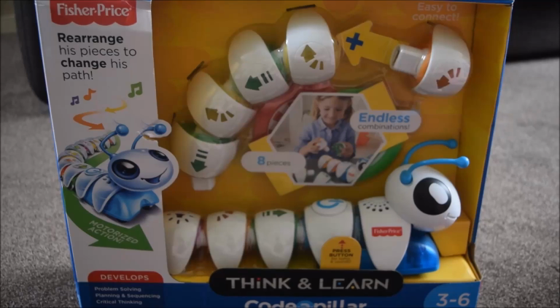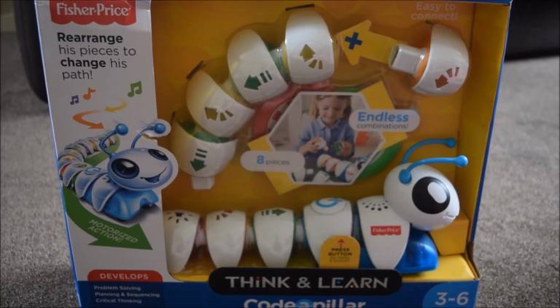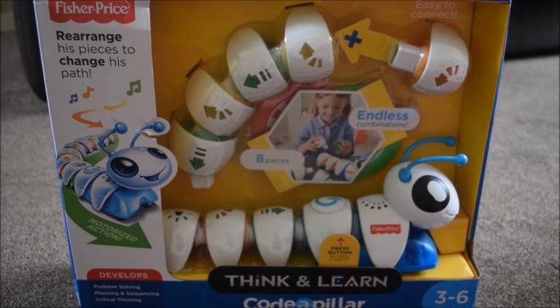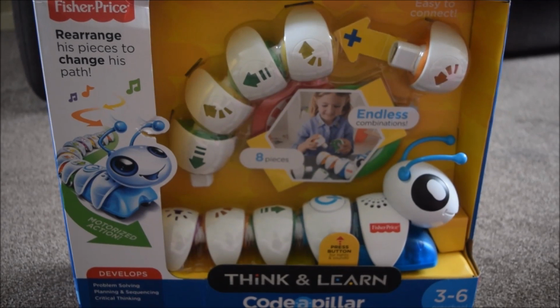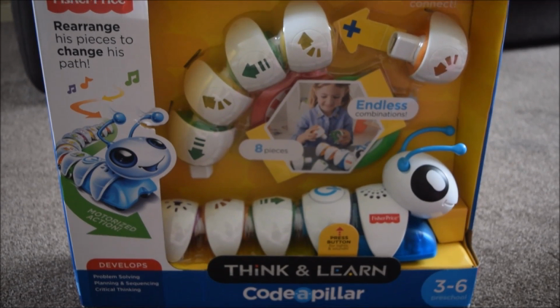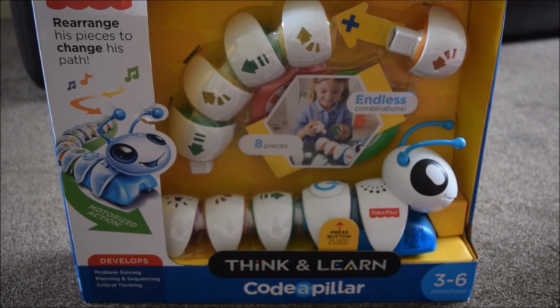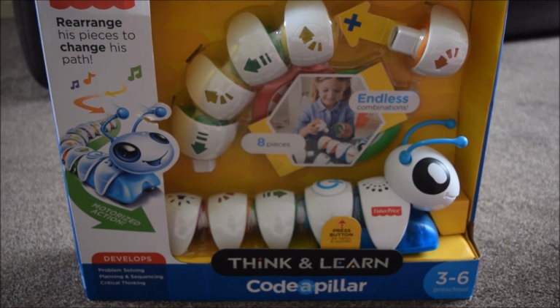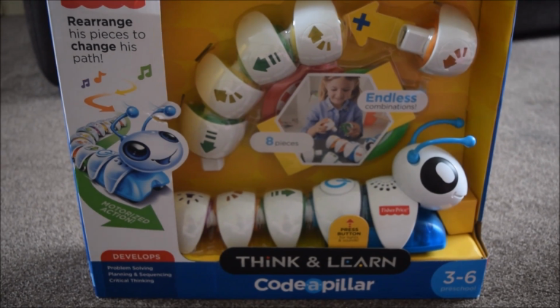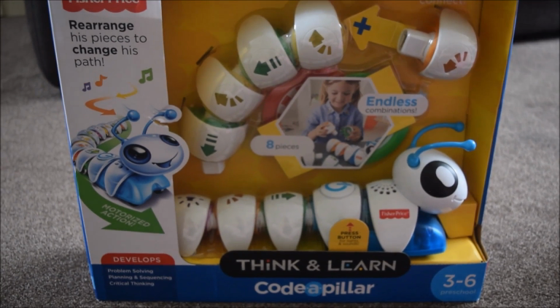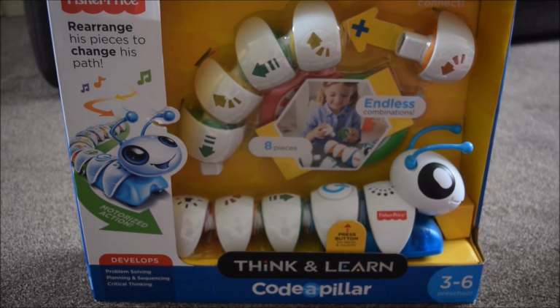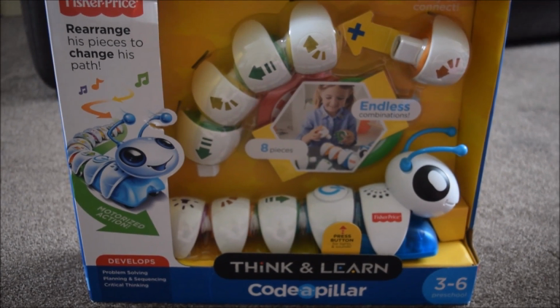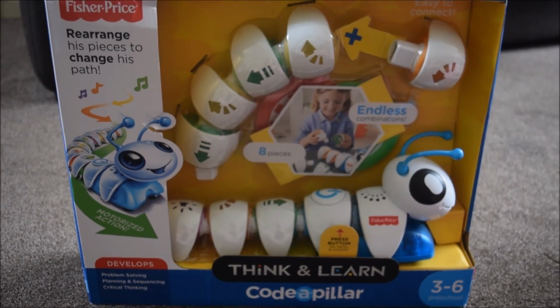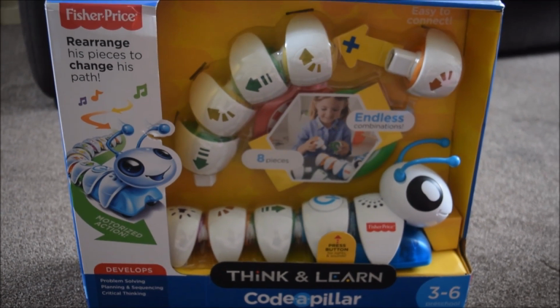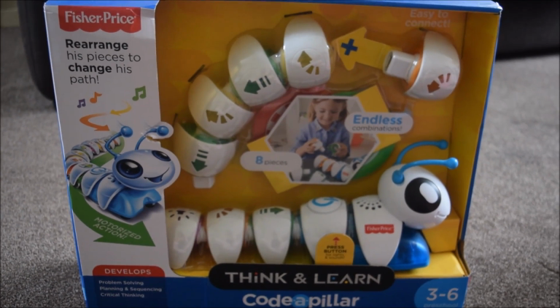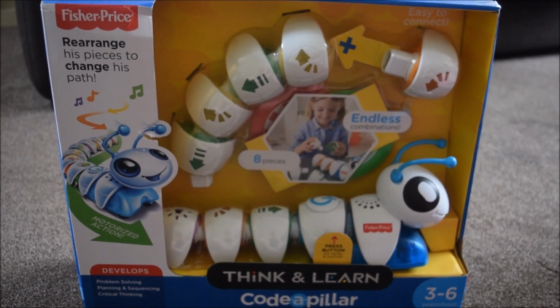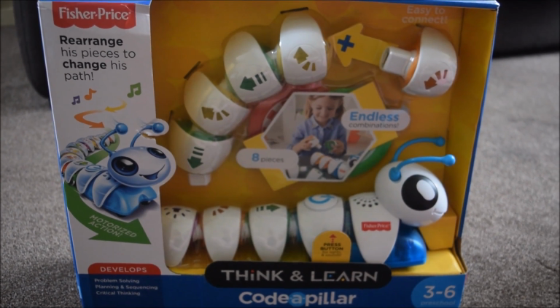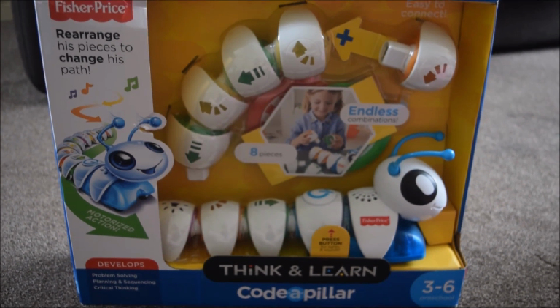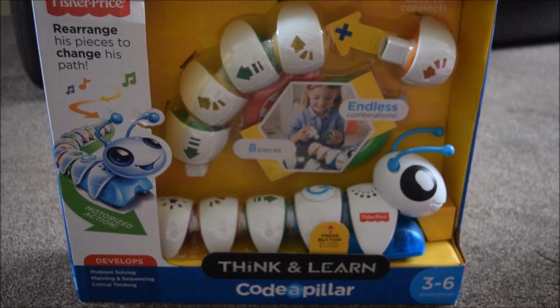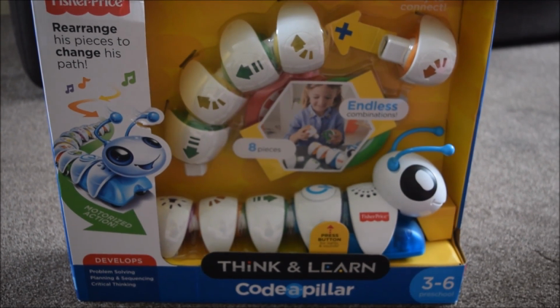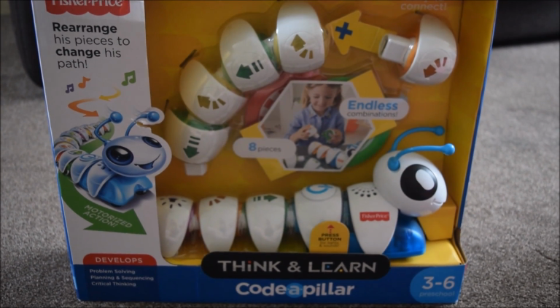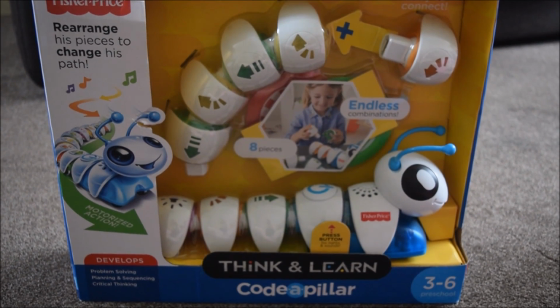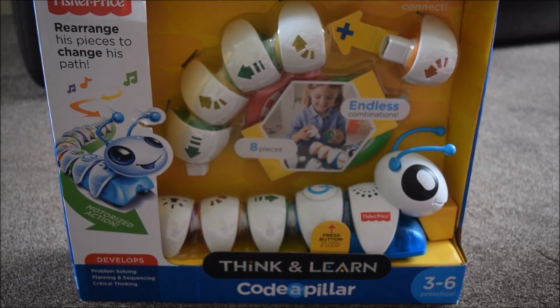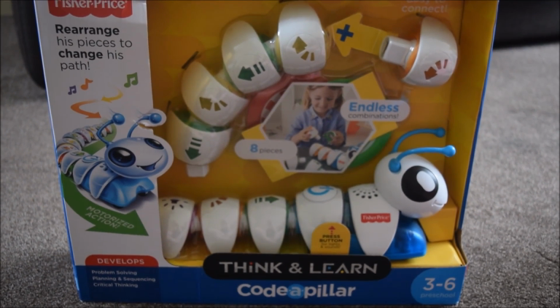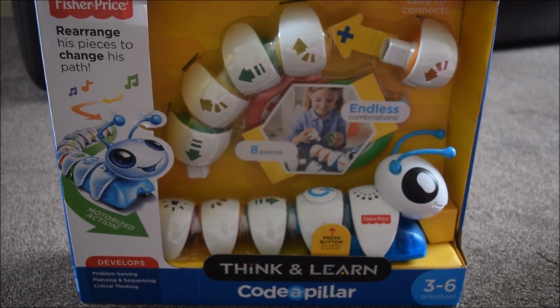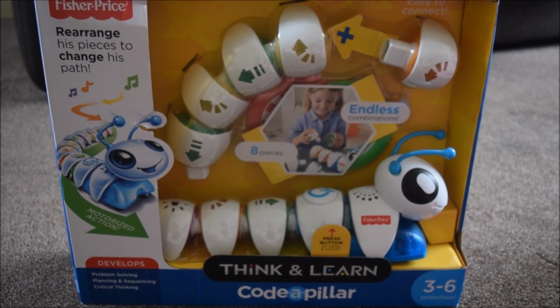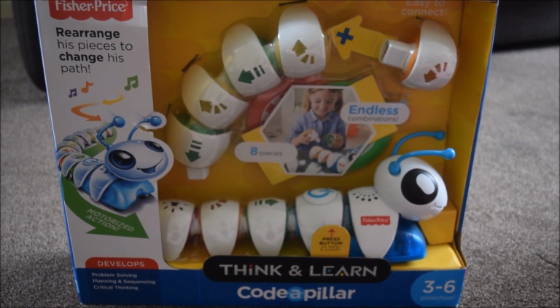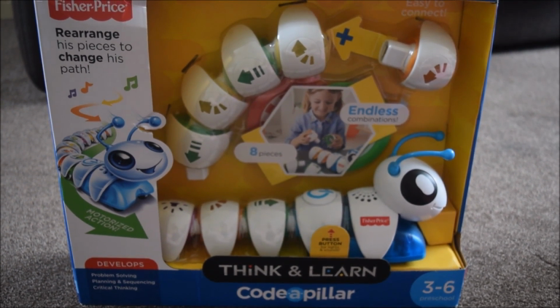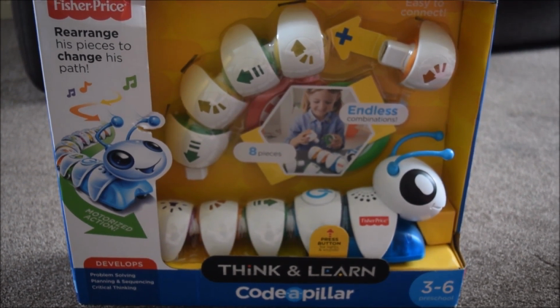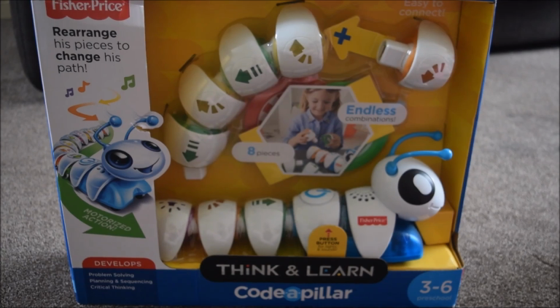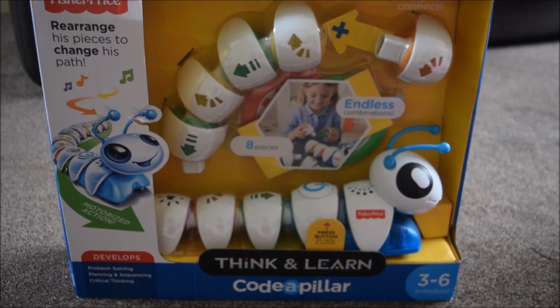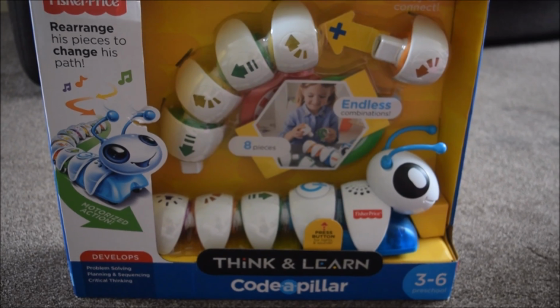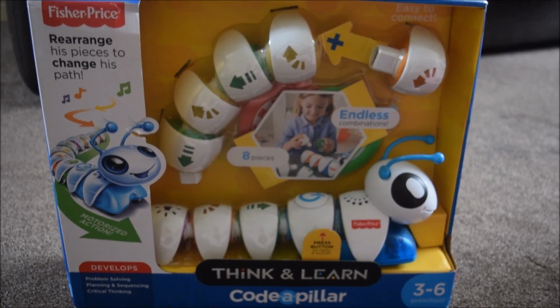Today we have the Coda Pillar from Fisher-Price. You rearrange his pieces to change his path.